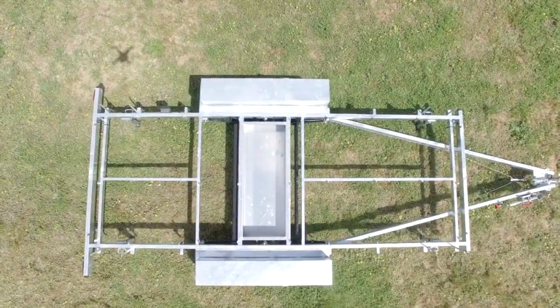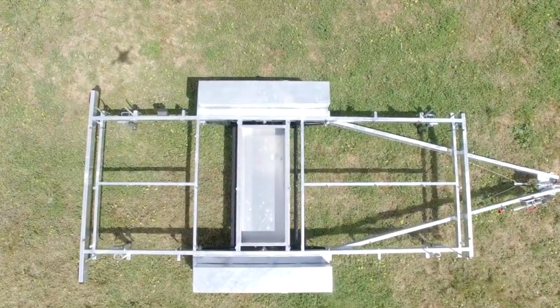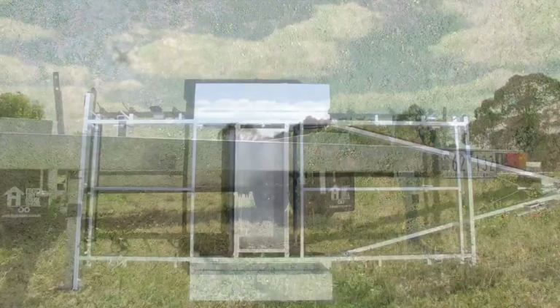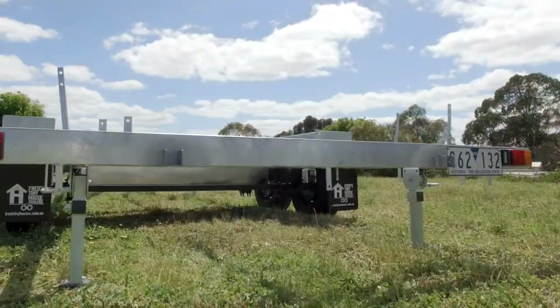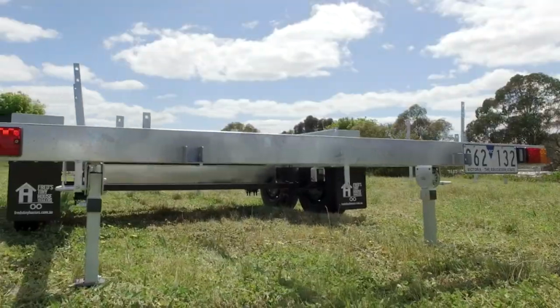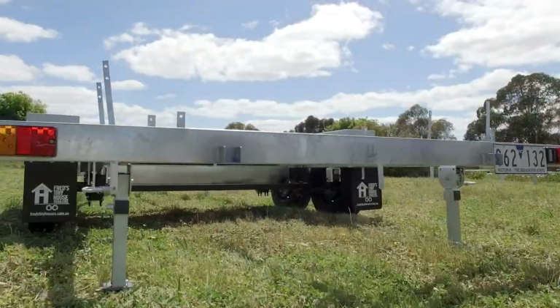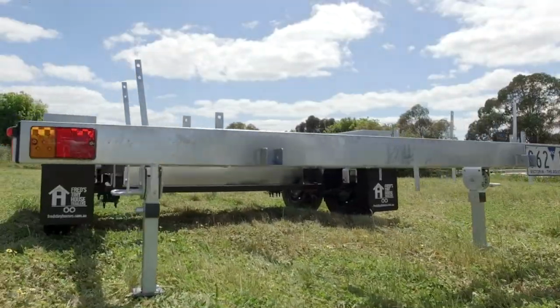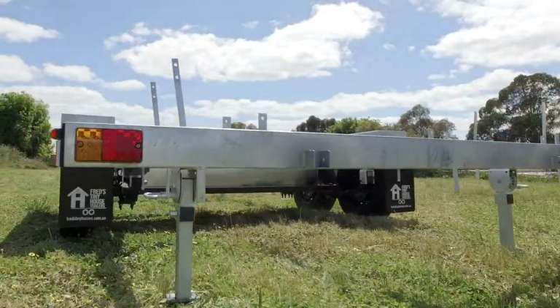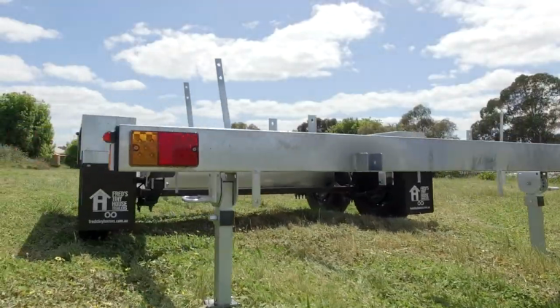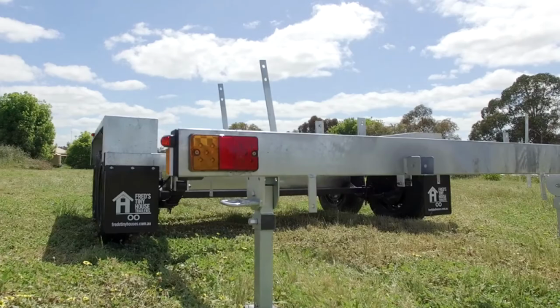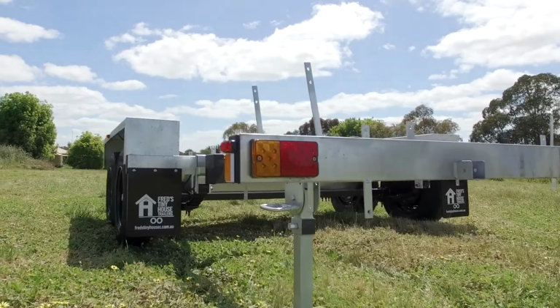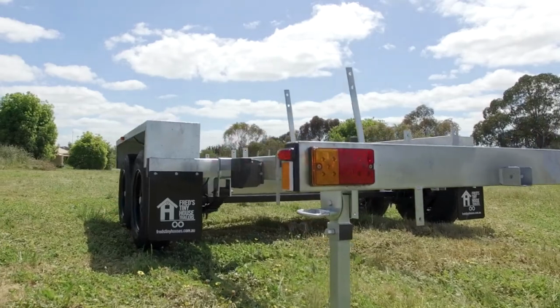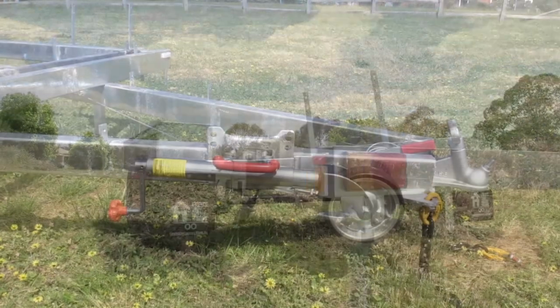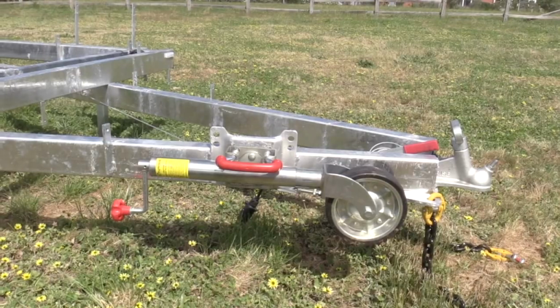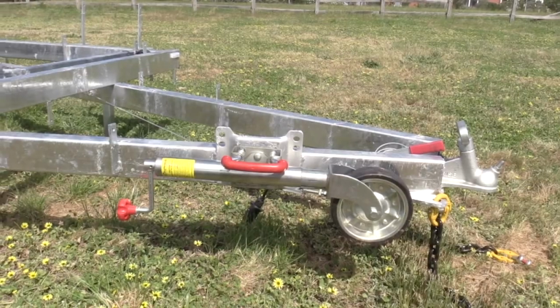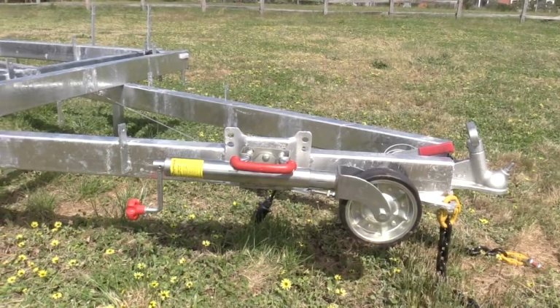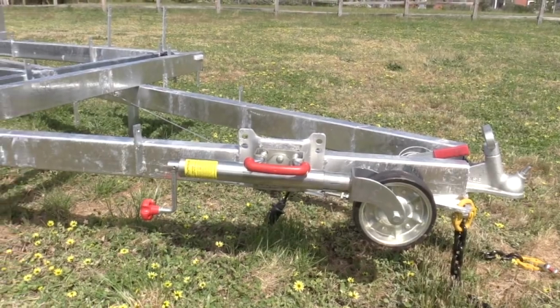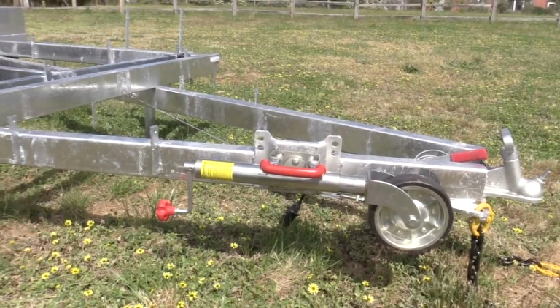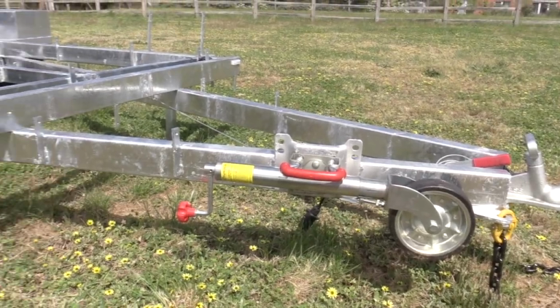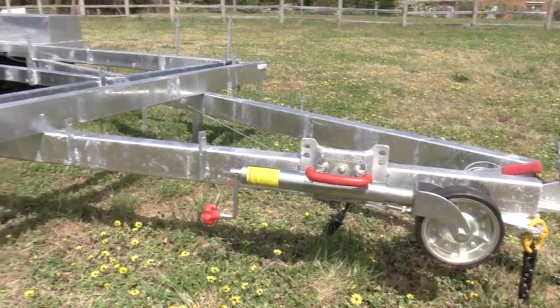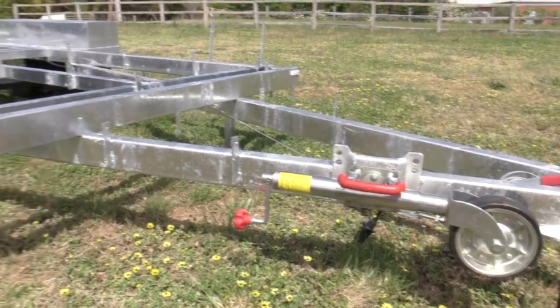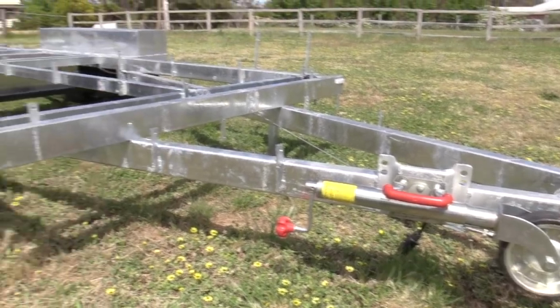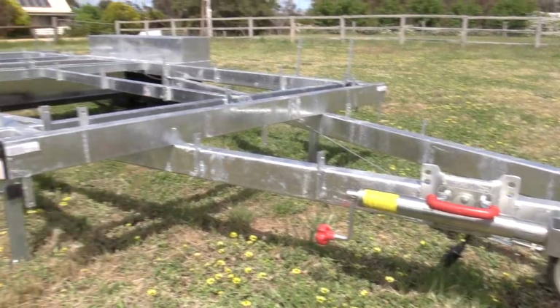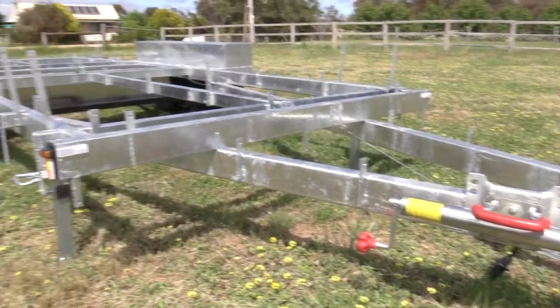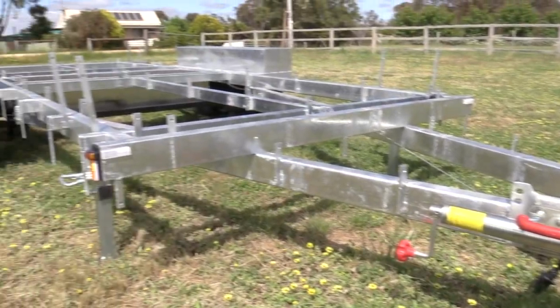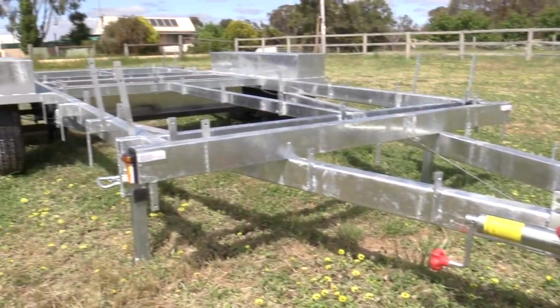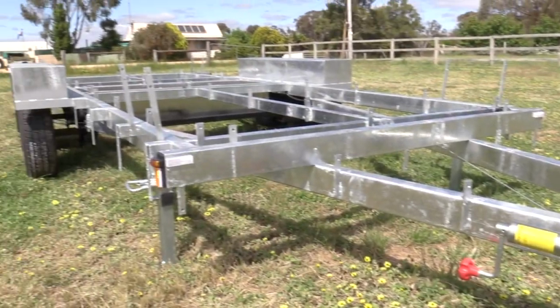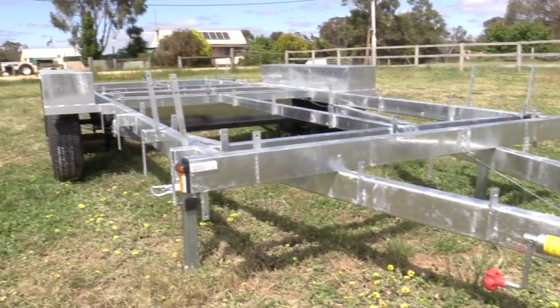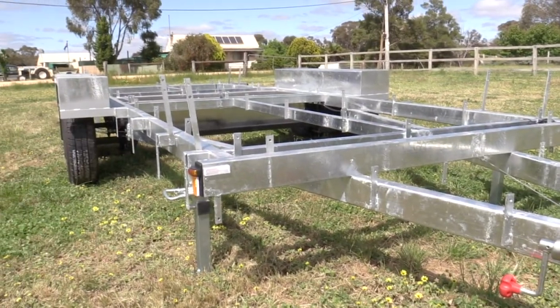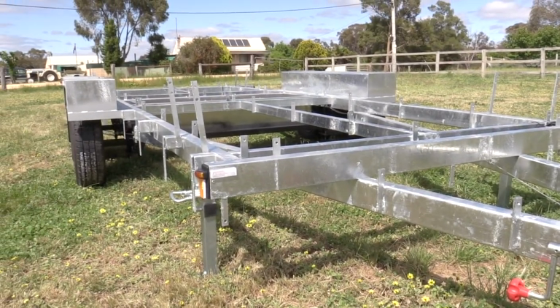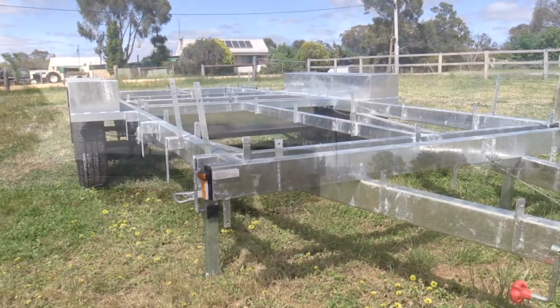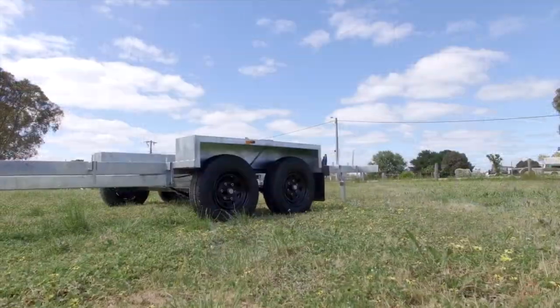This 4.8 meter tiny house trailer might be just what you need for your additional bedroom, study, retail space, or music studio.